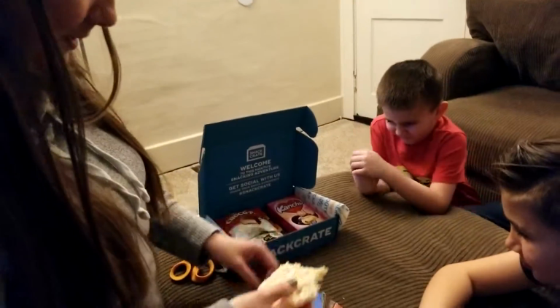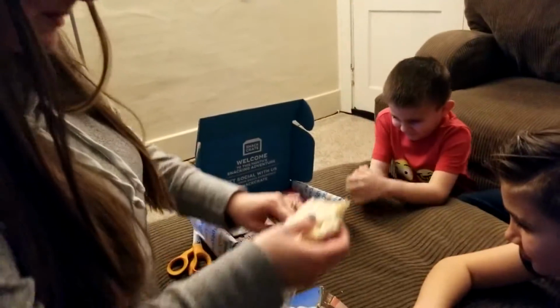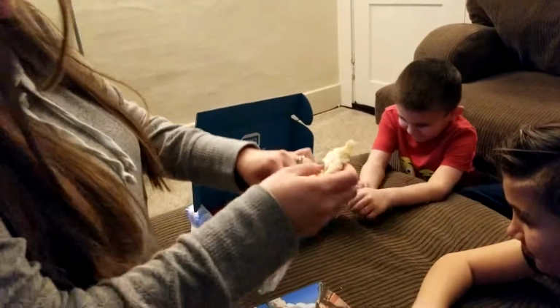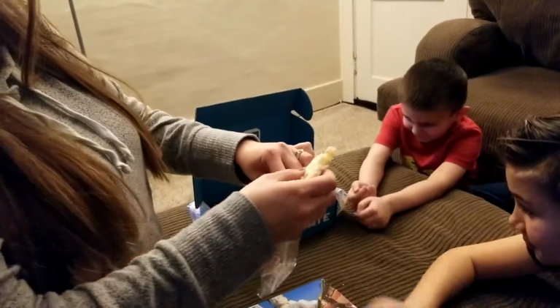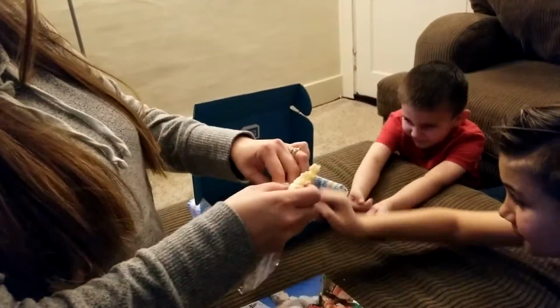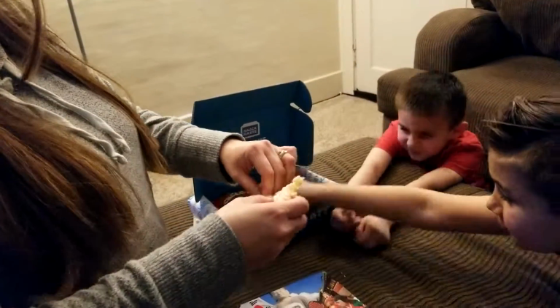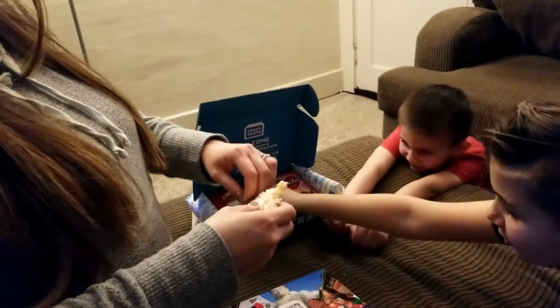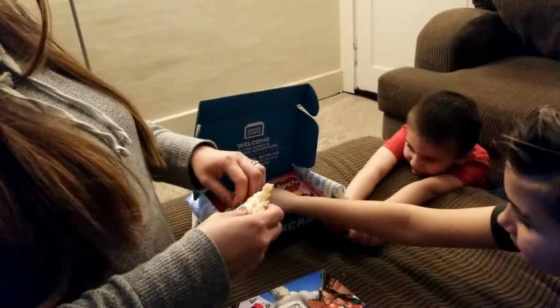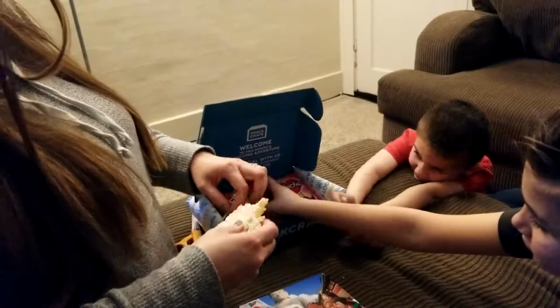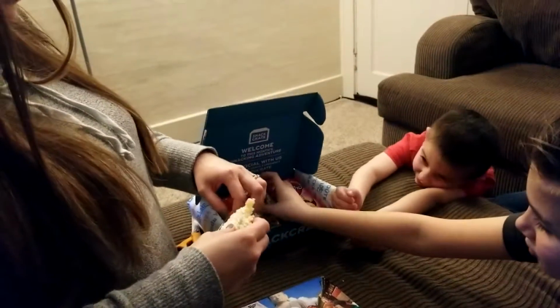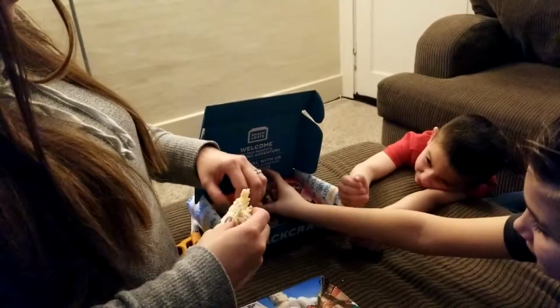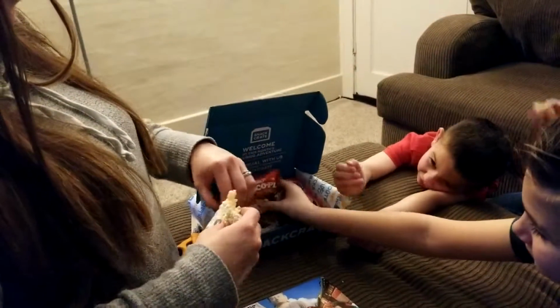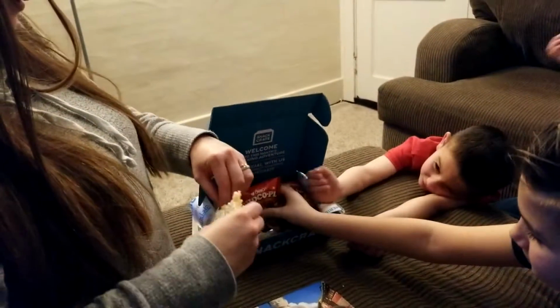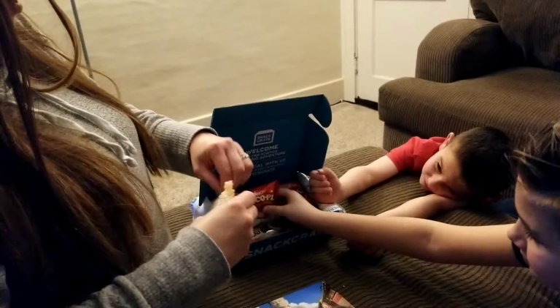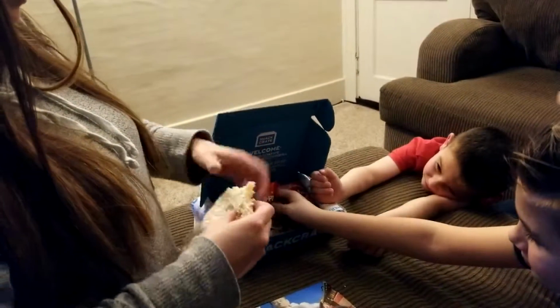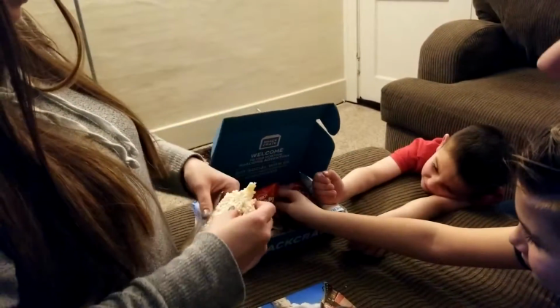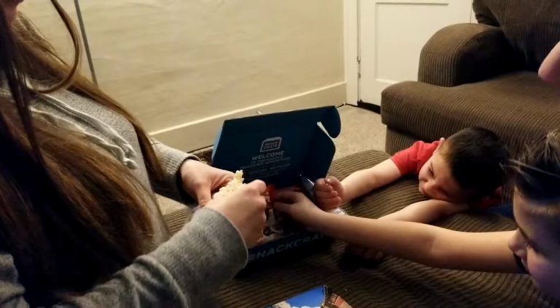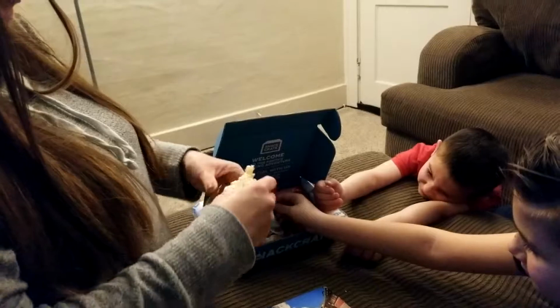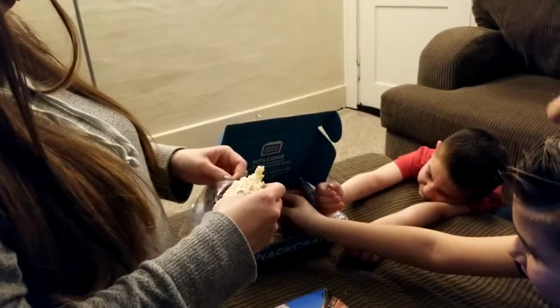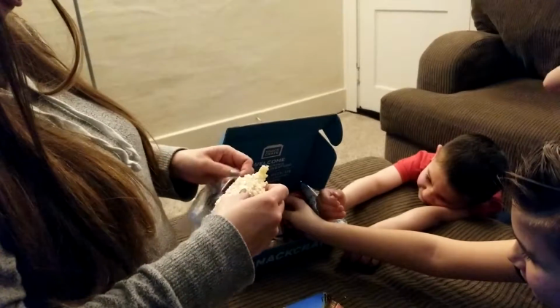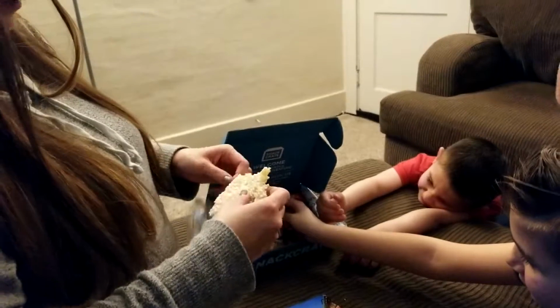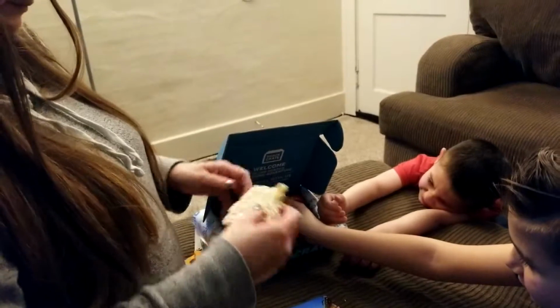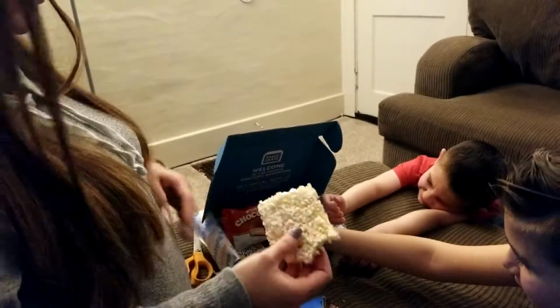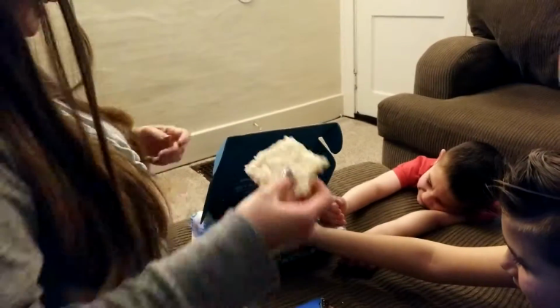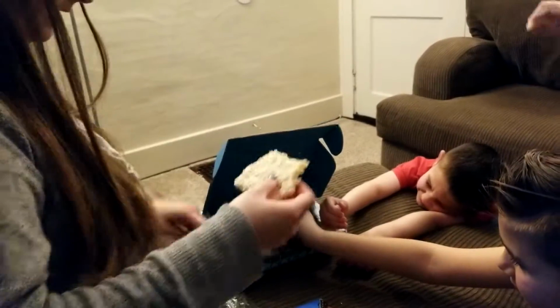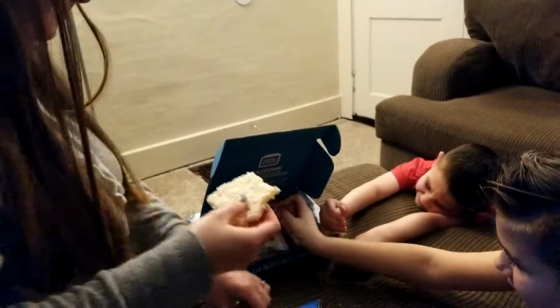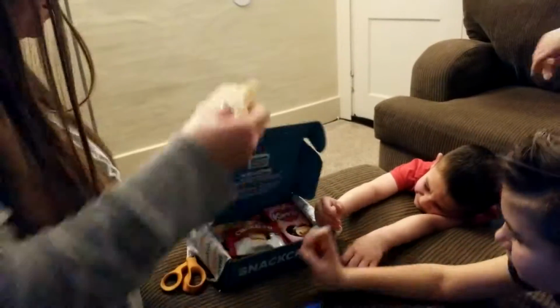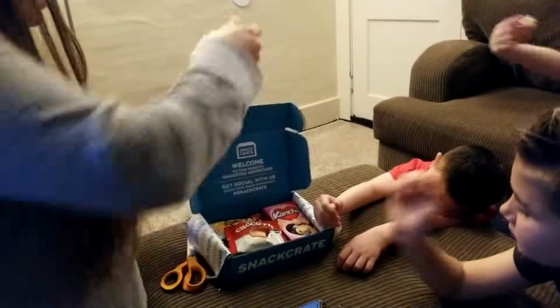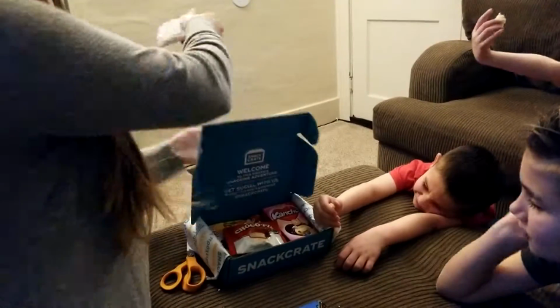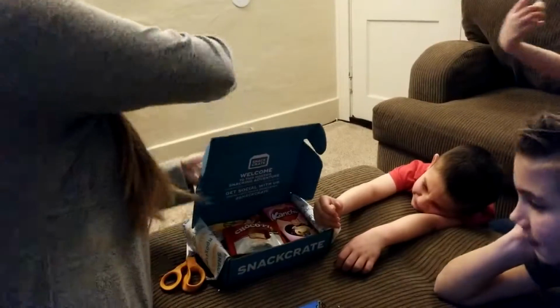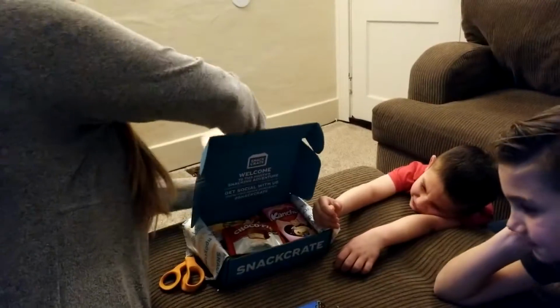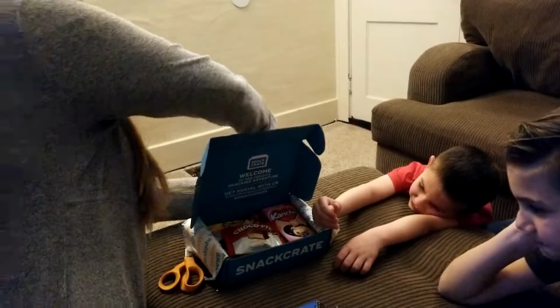We're going to put that one back. Maybe I'll just set it back here.